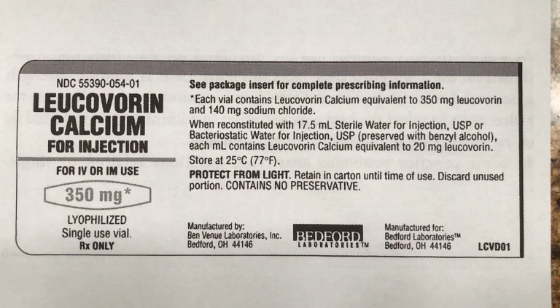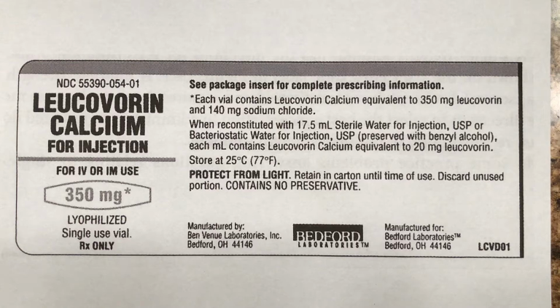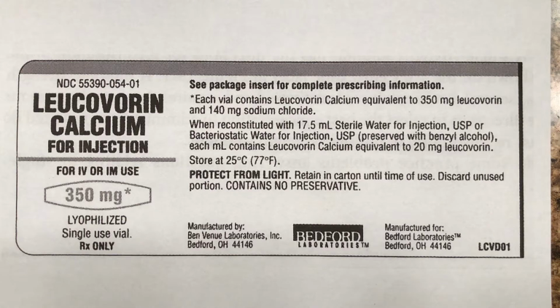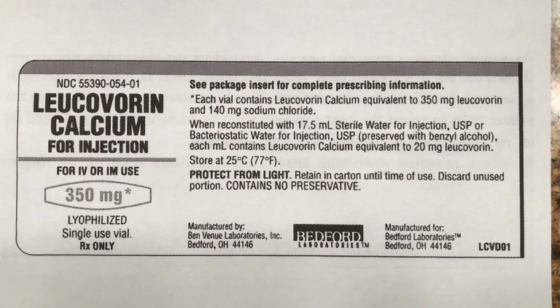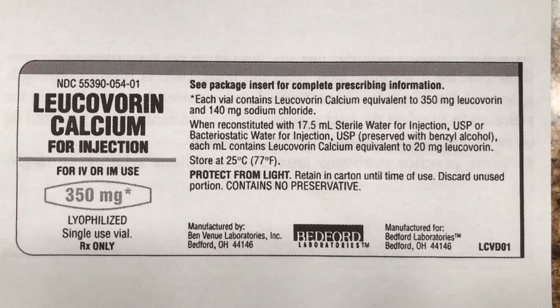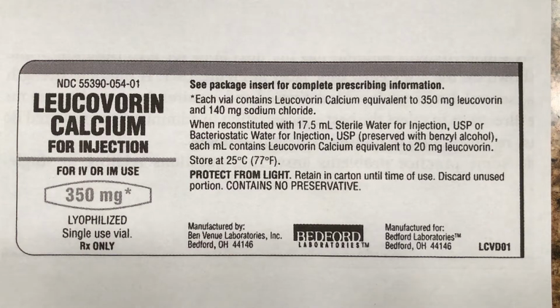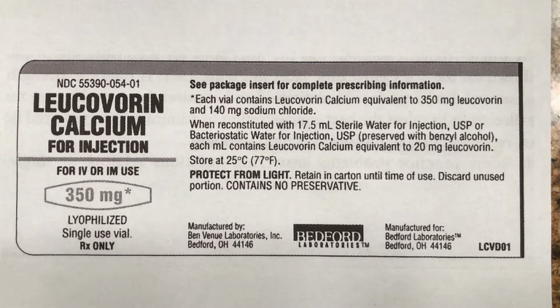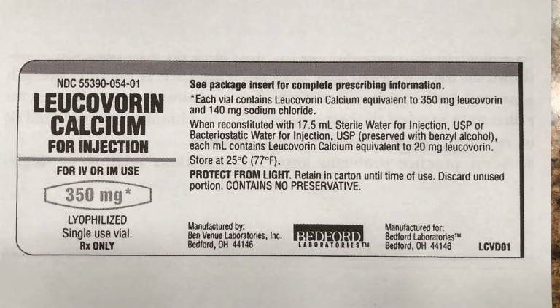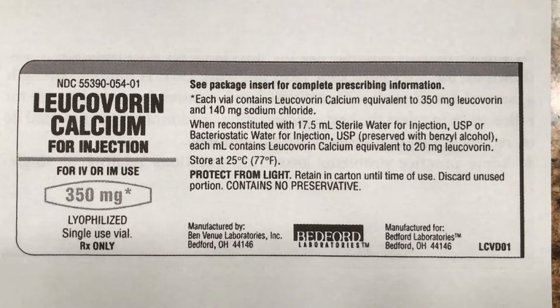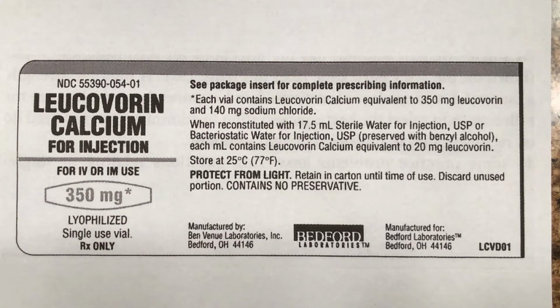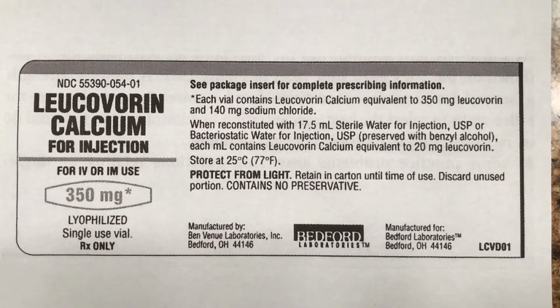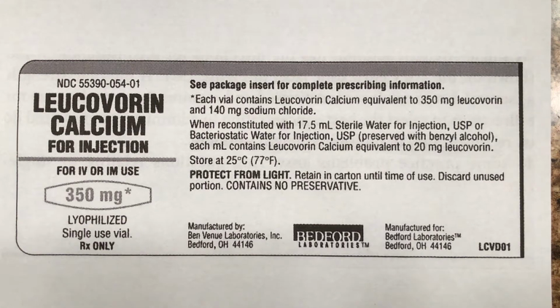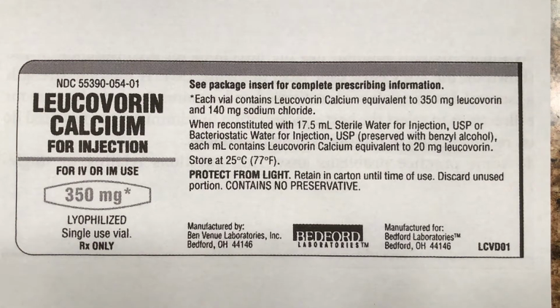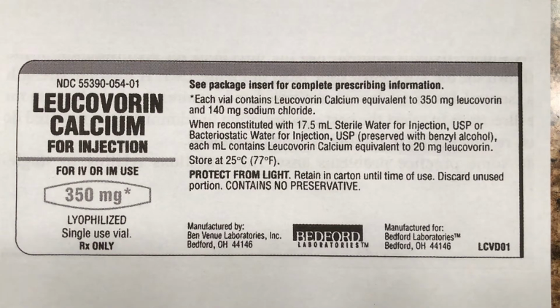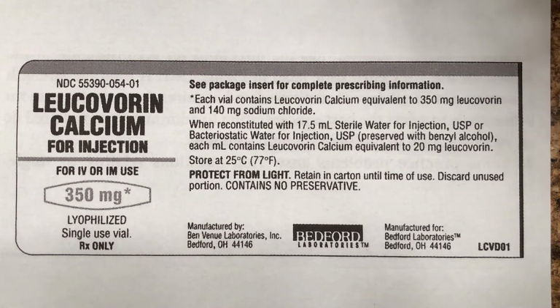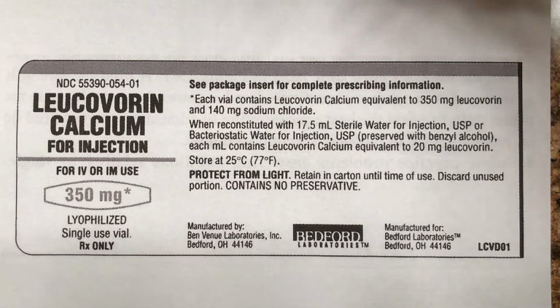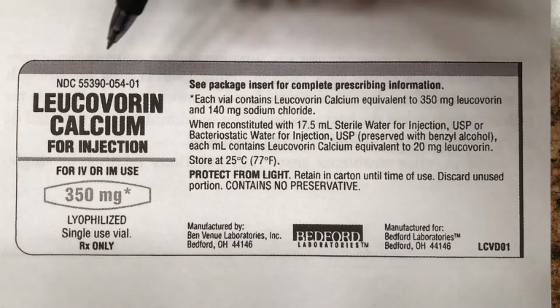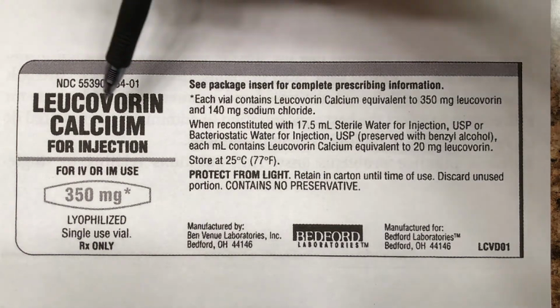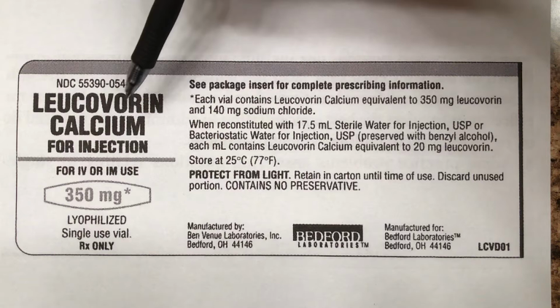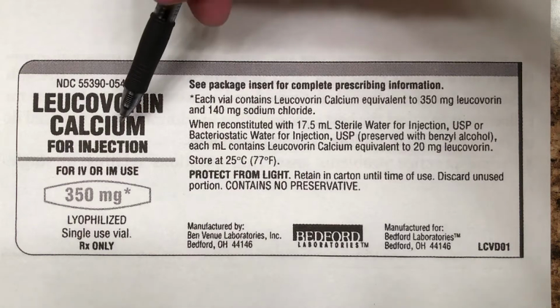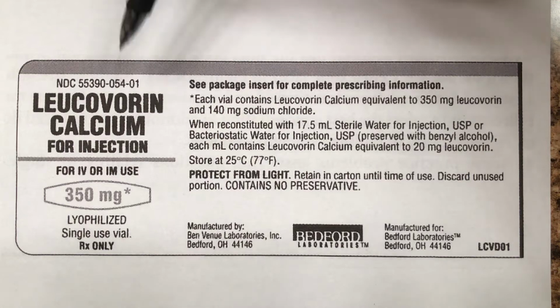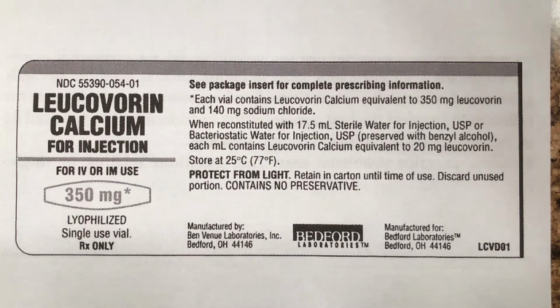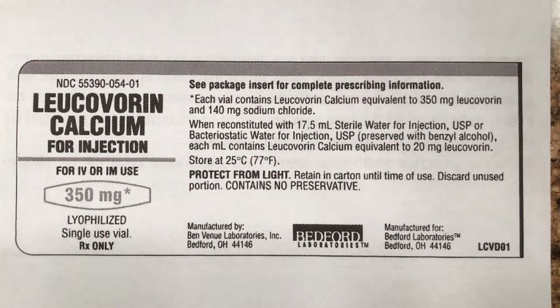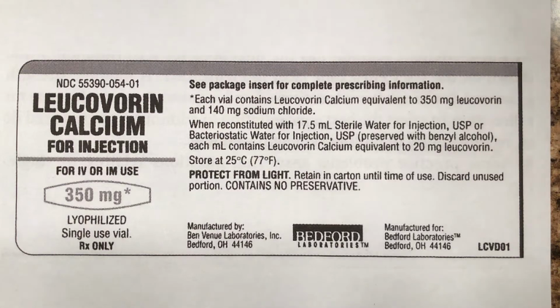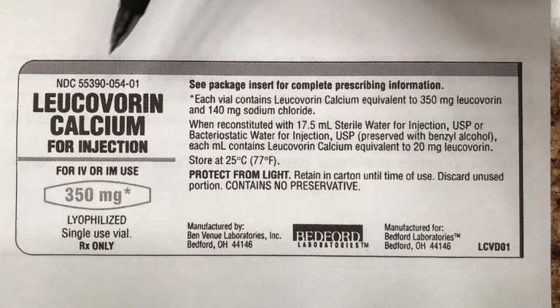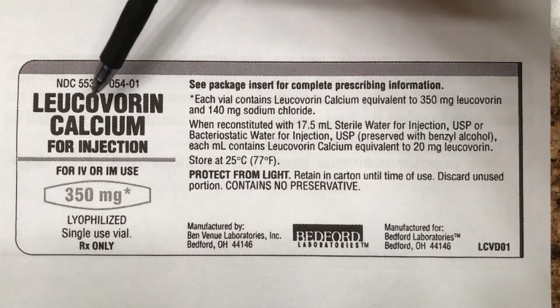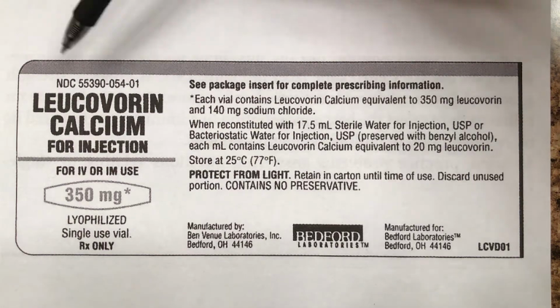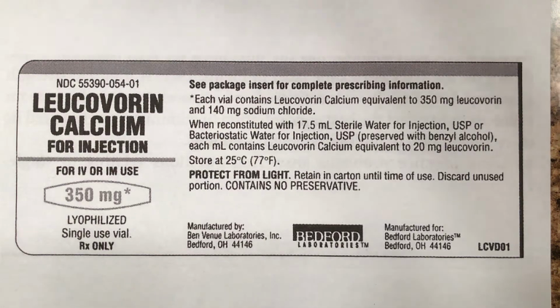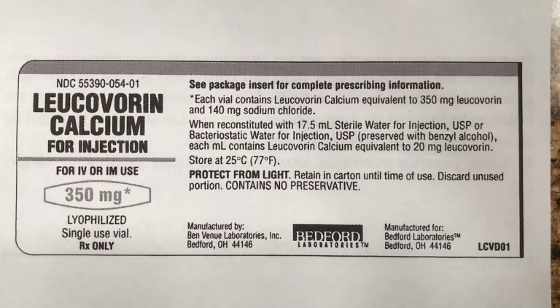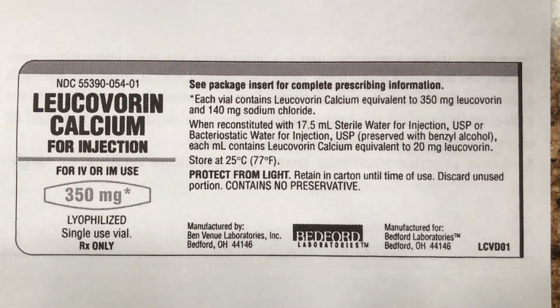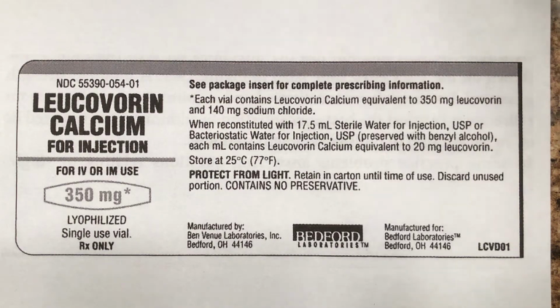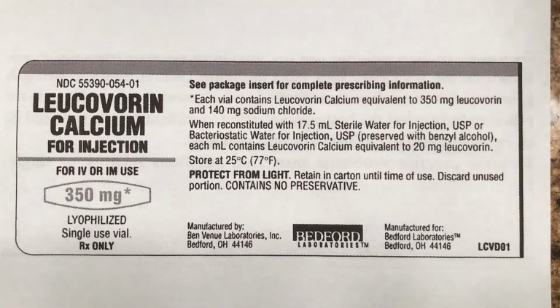This is getting more fun as we go, isn't it? Okay, leucovorin calcium — or leucovorin, however you pronounce that, it doesn't matter.